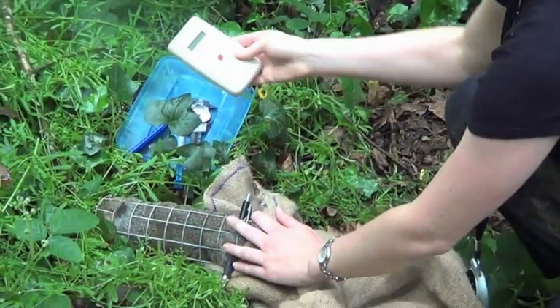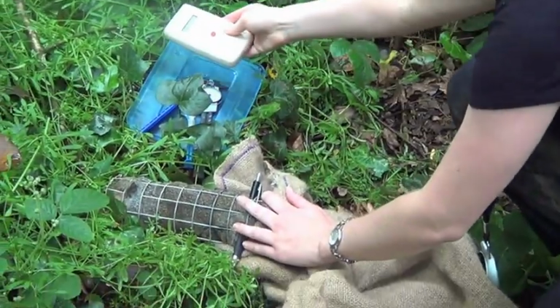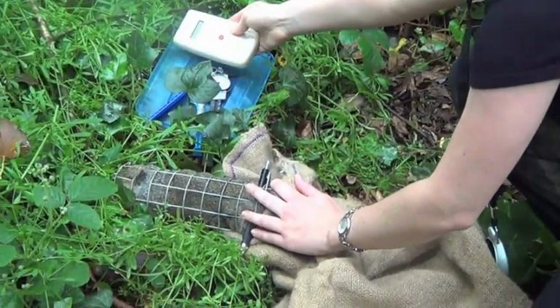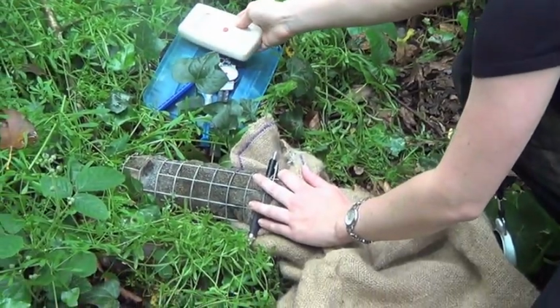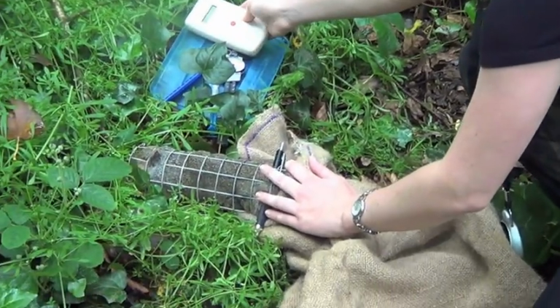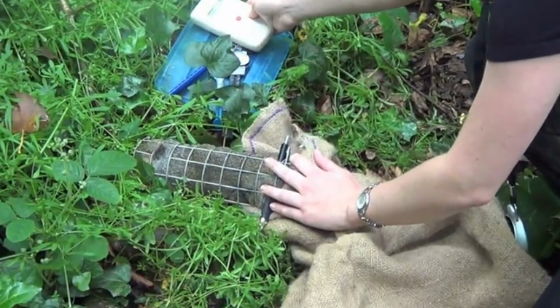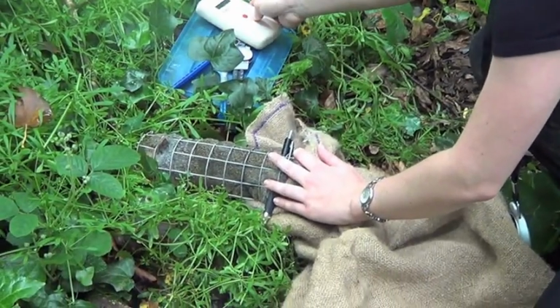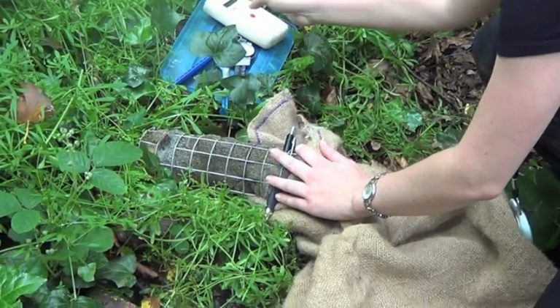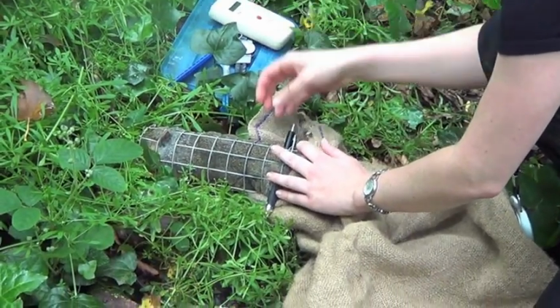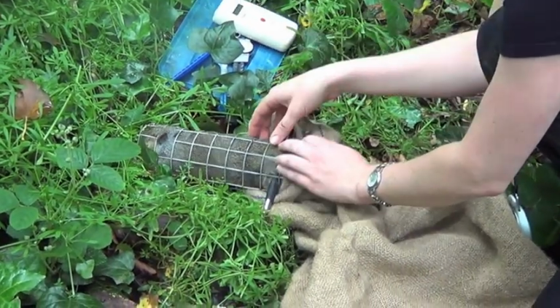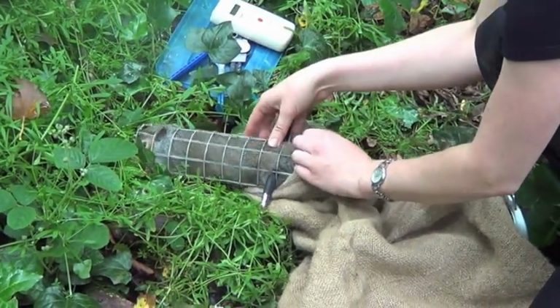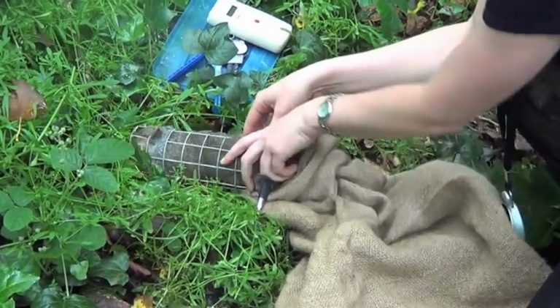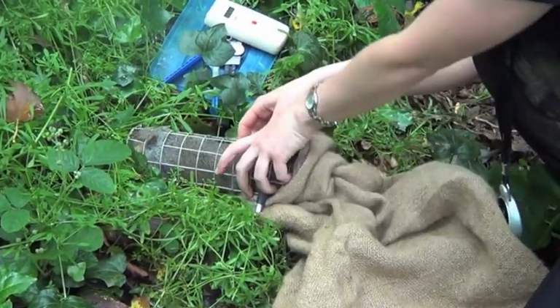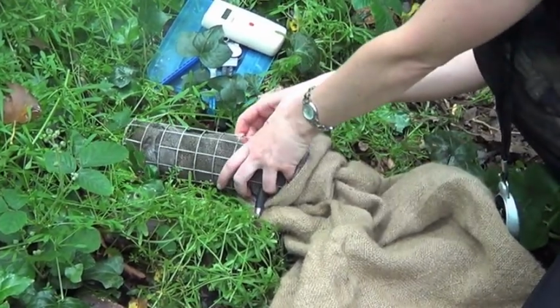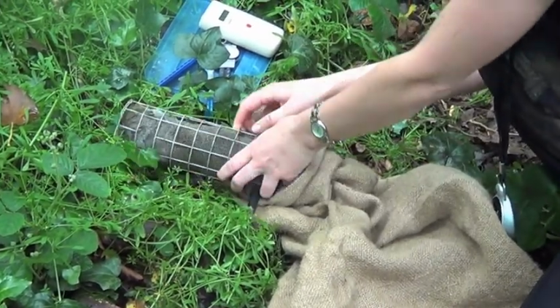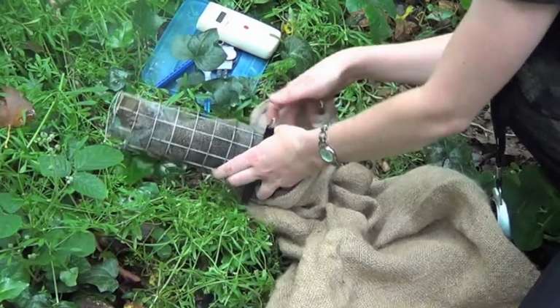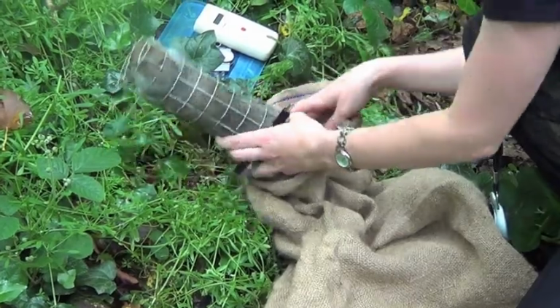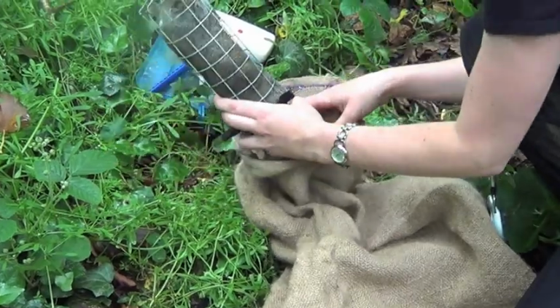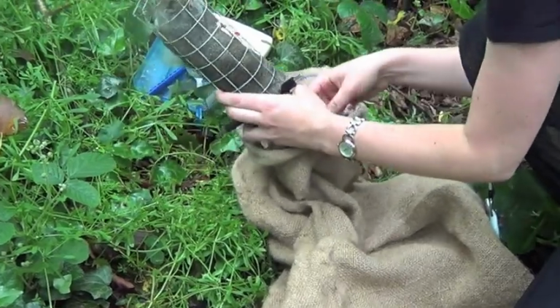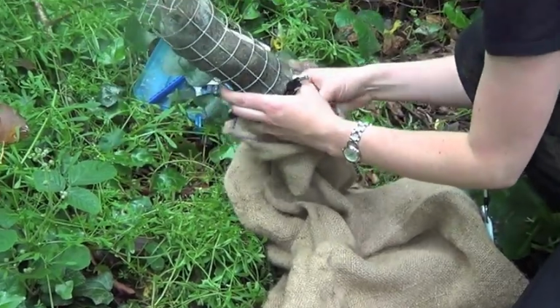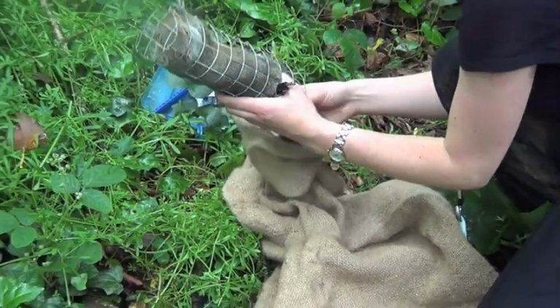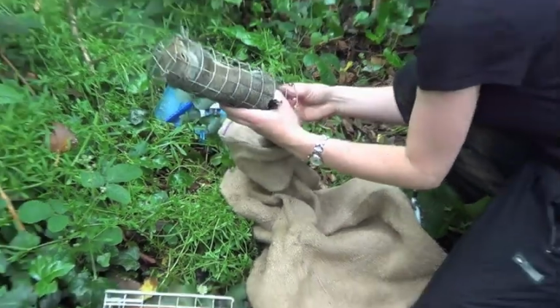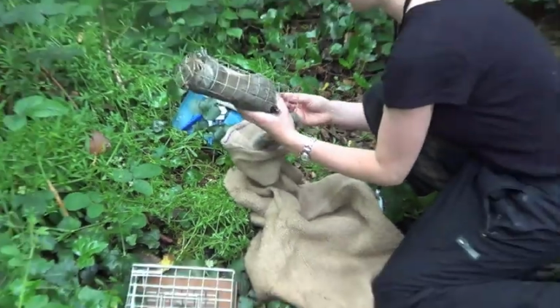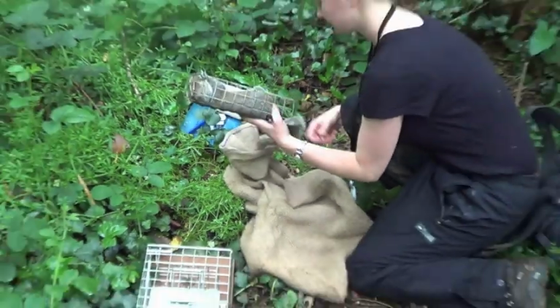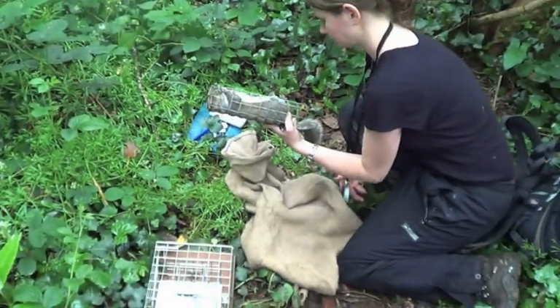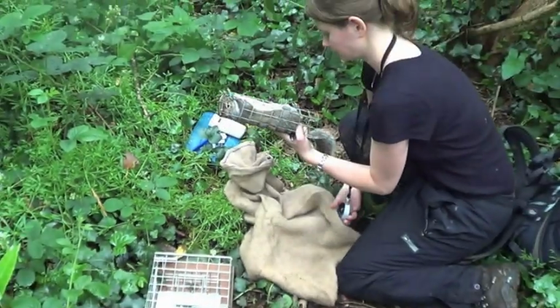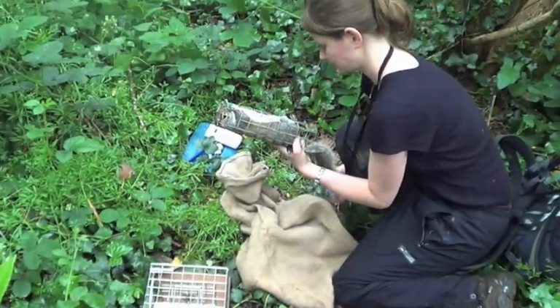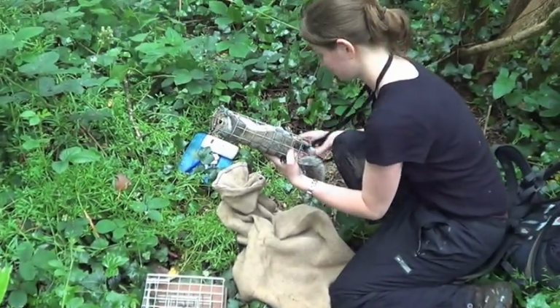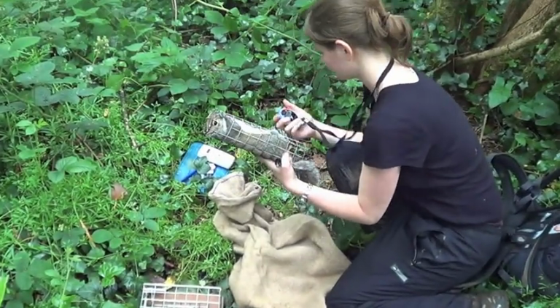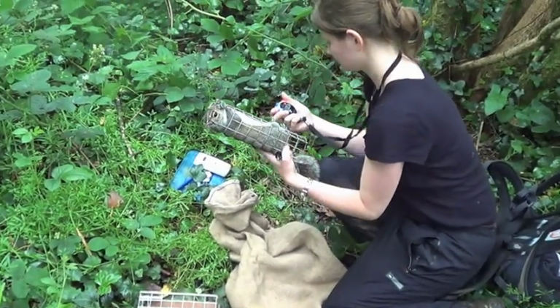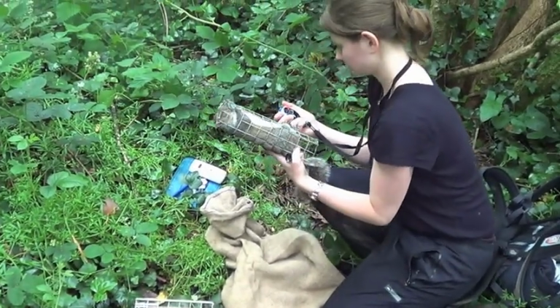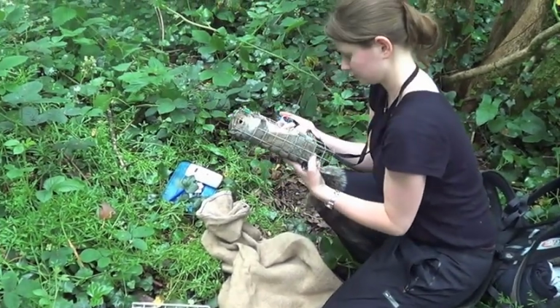71439CD. The animals are marked with a pit tag and the scanner tells us which animal it is and that we've caught it before.